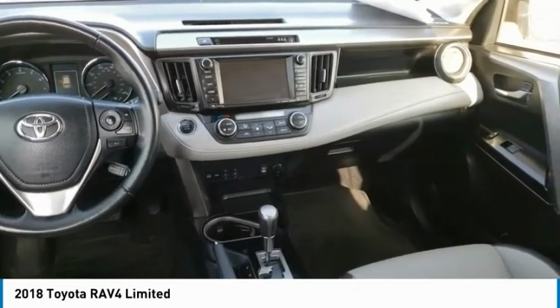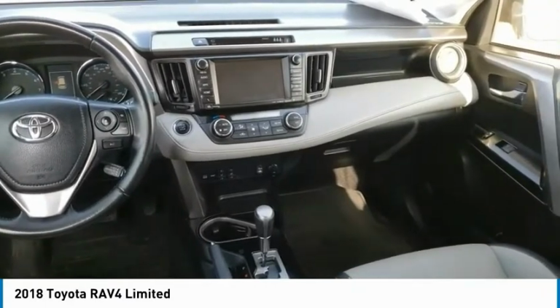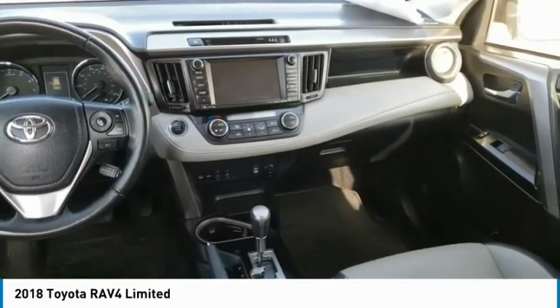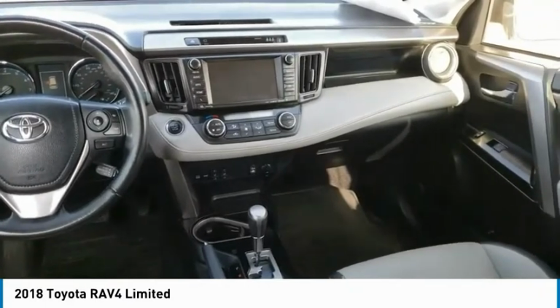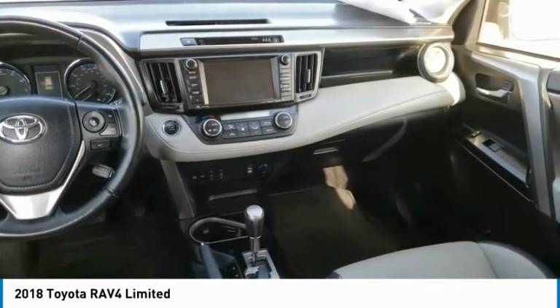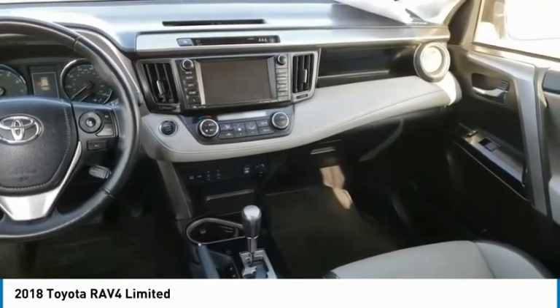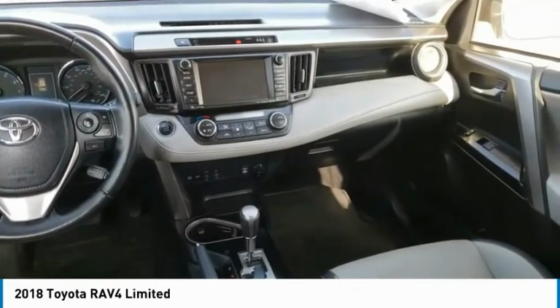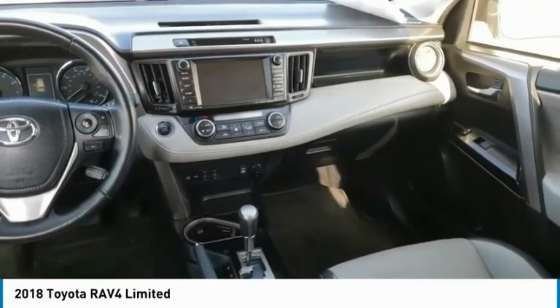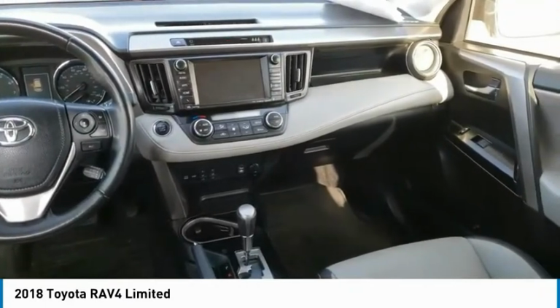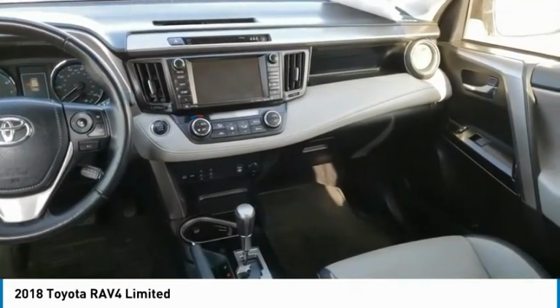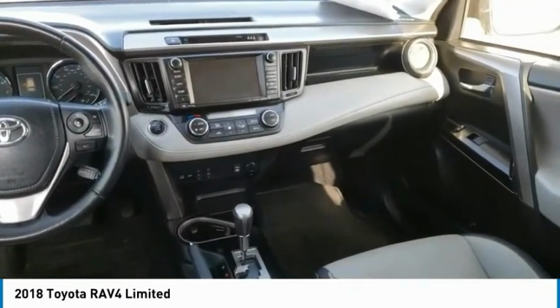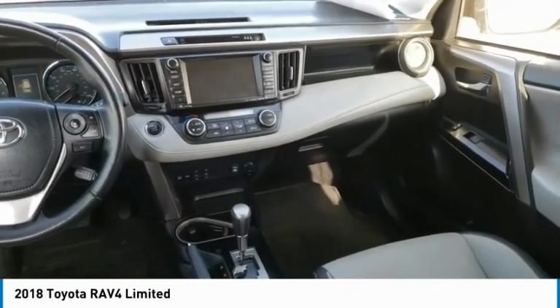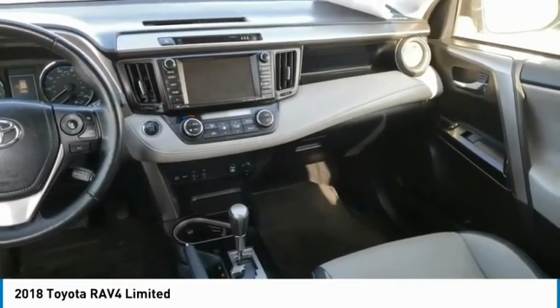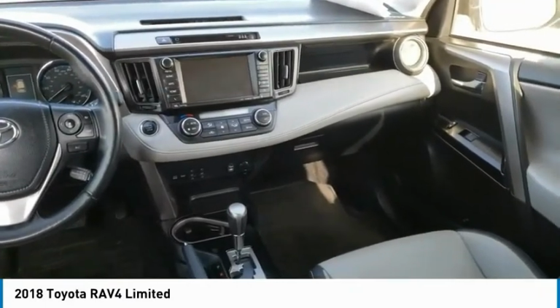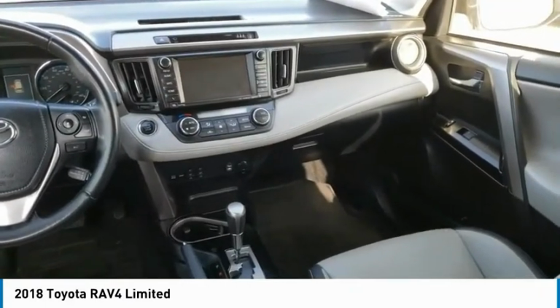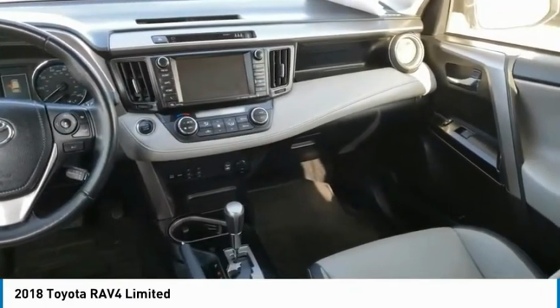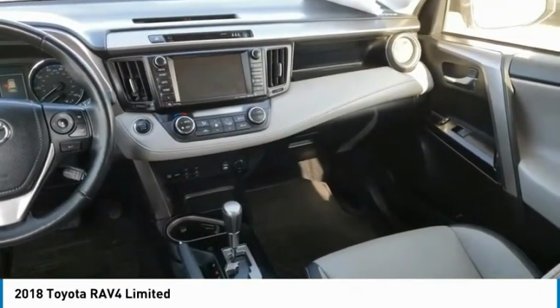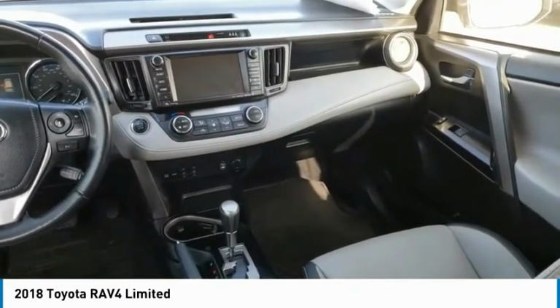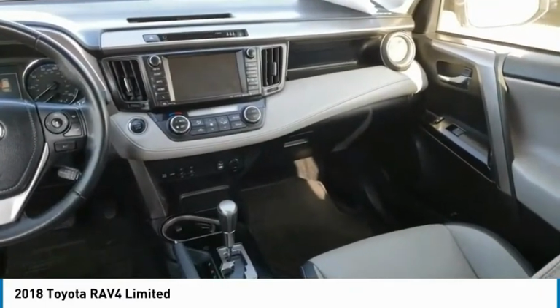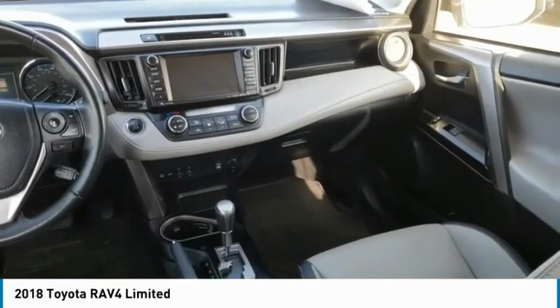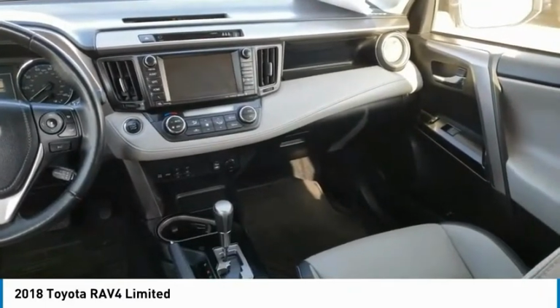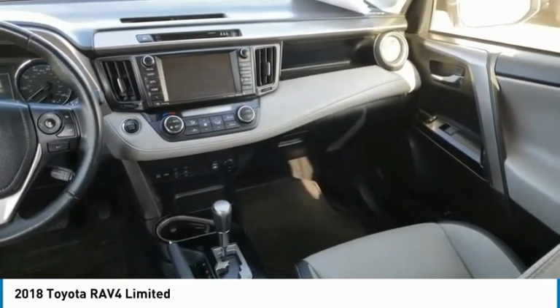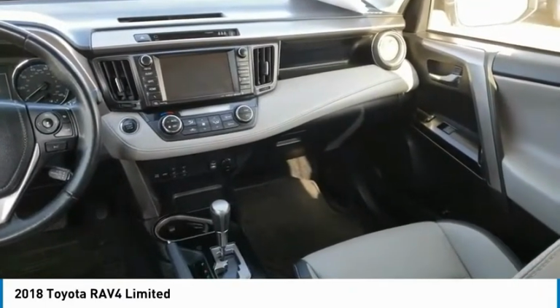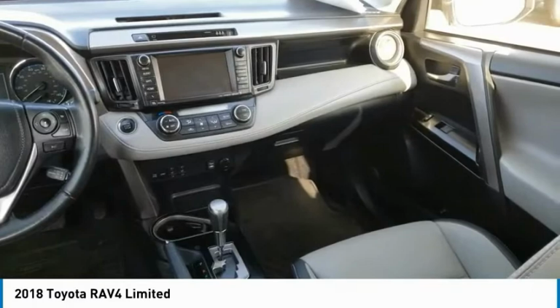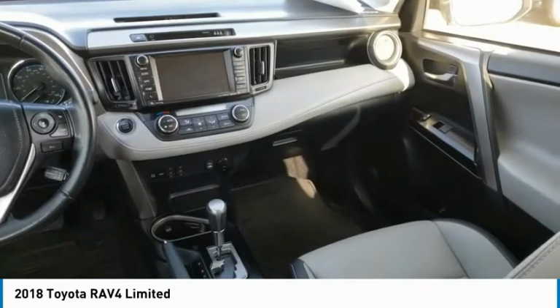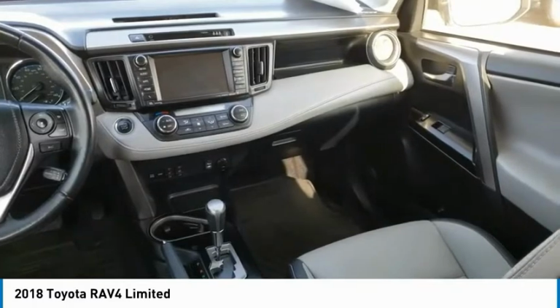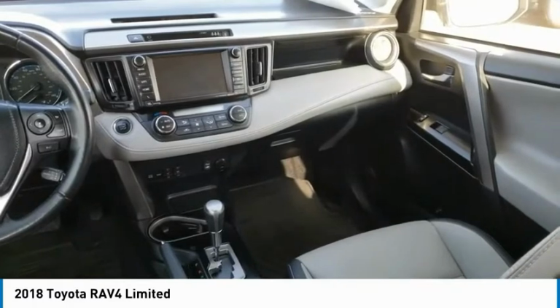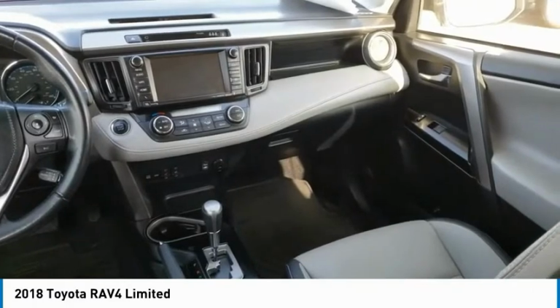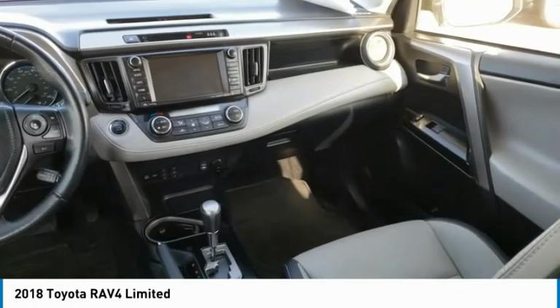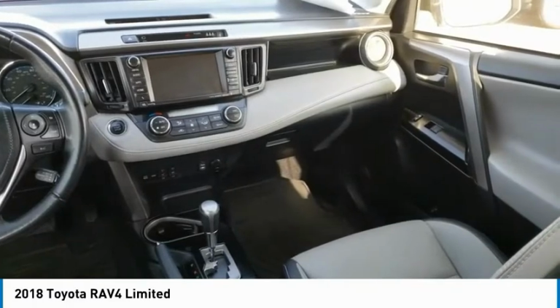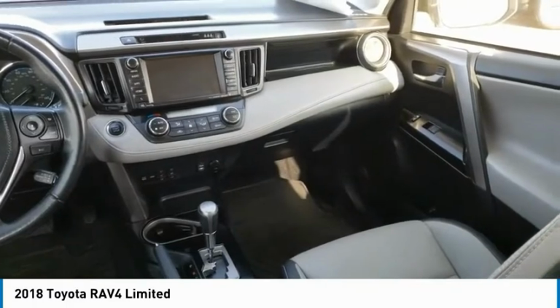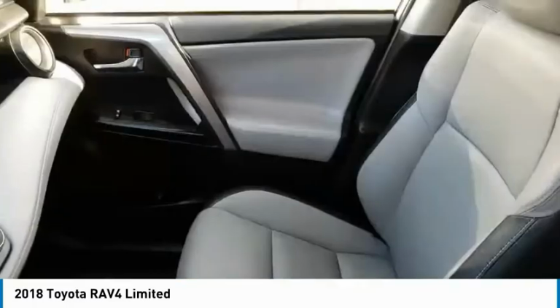Traction control, remote keyless entry, fog lights, roof rack, speed control.